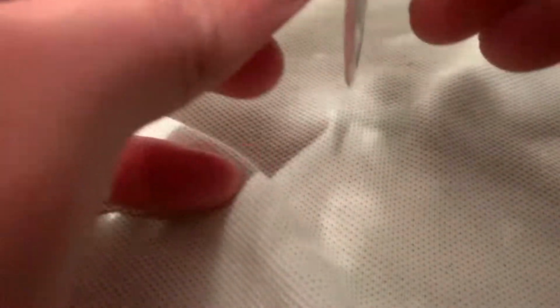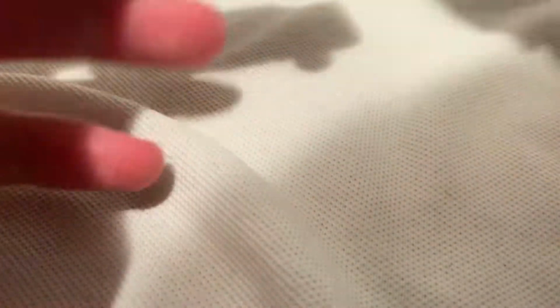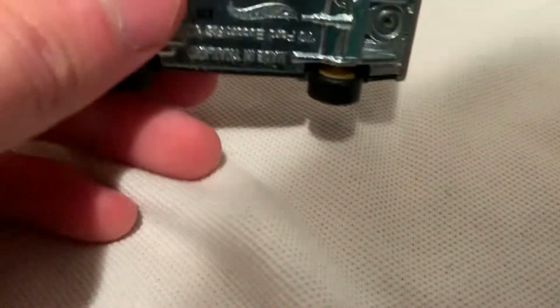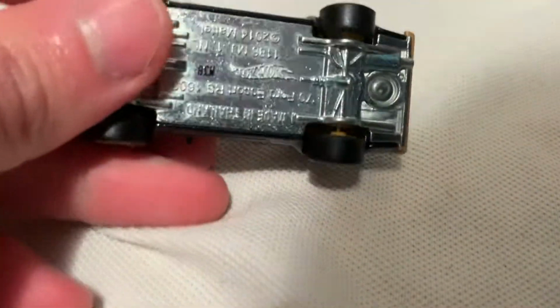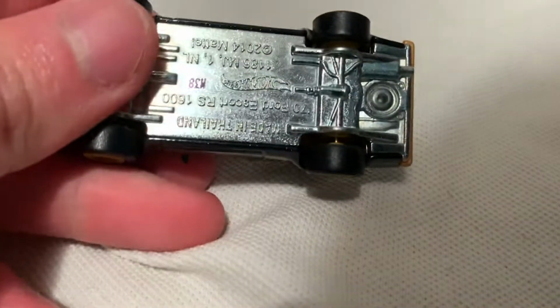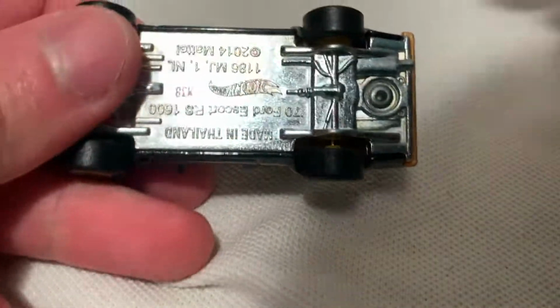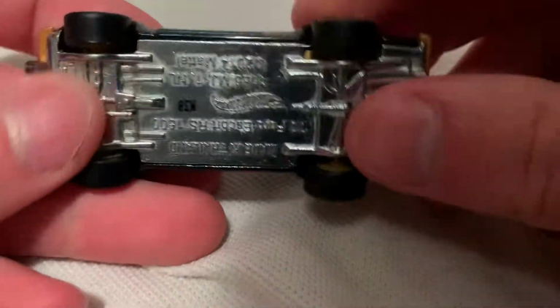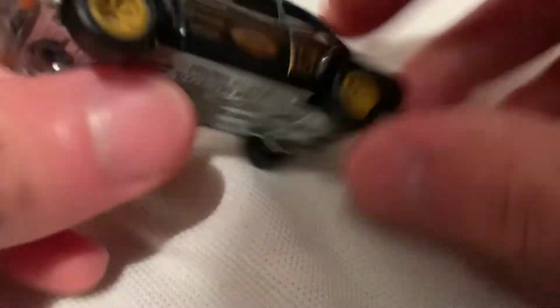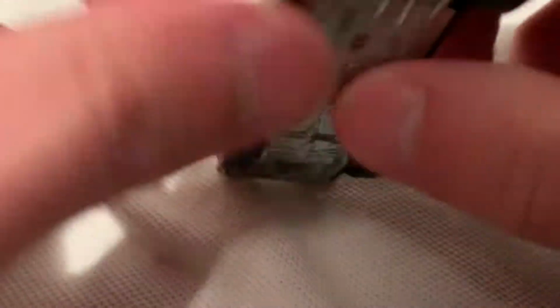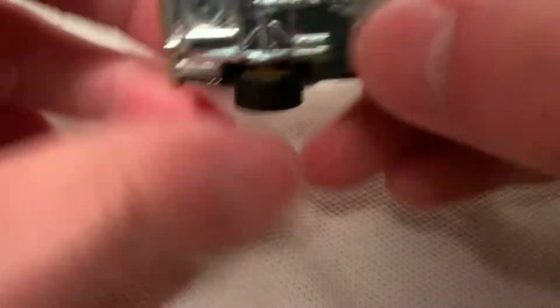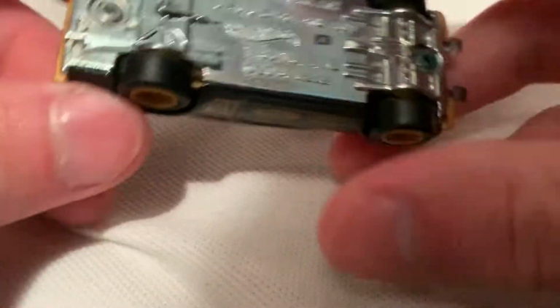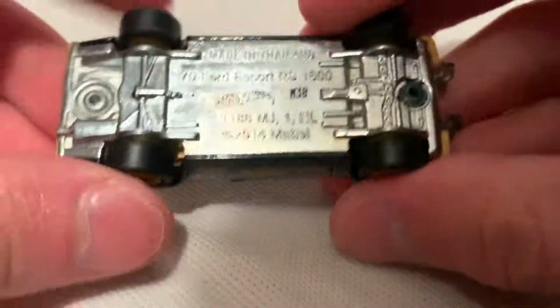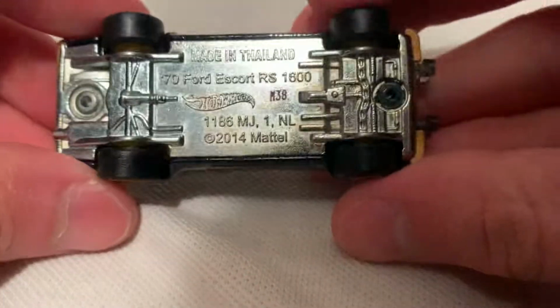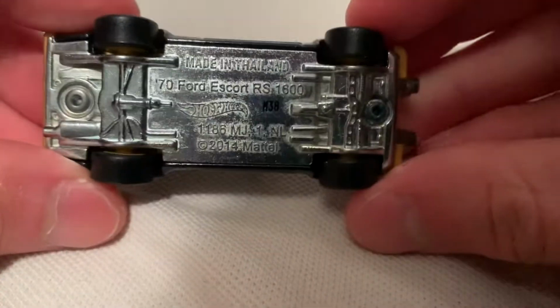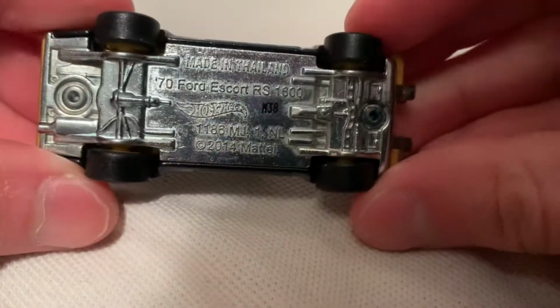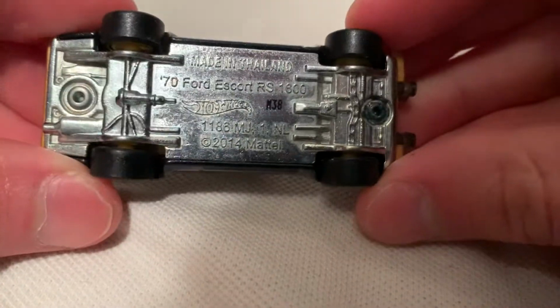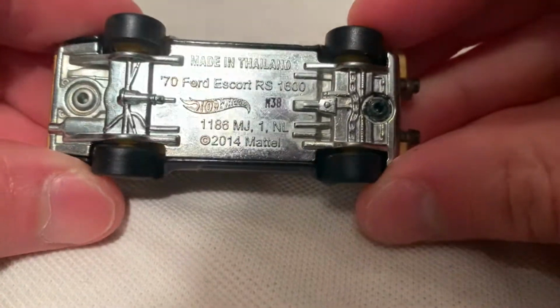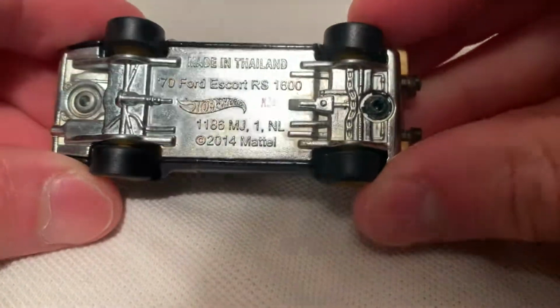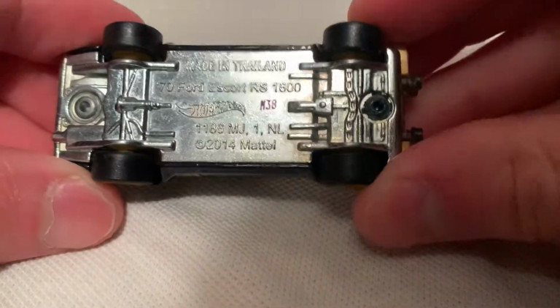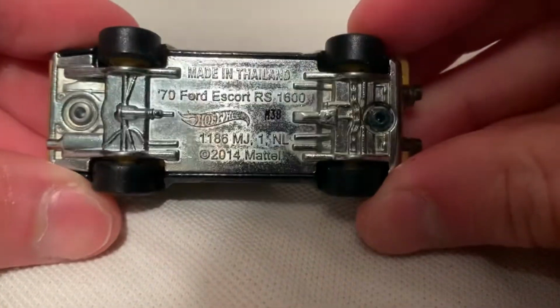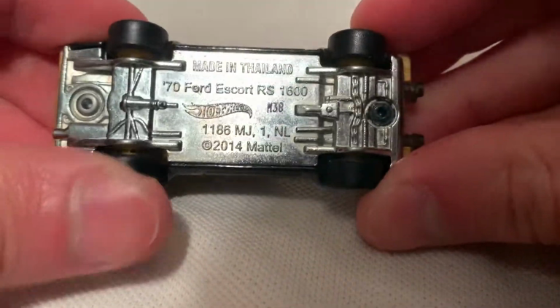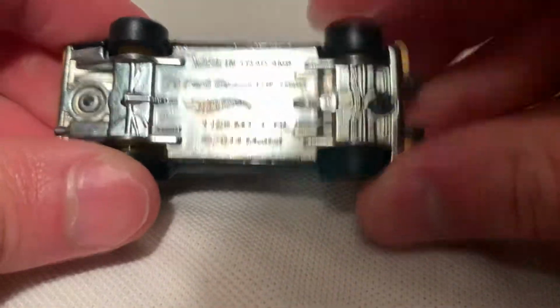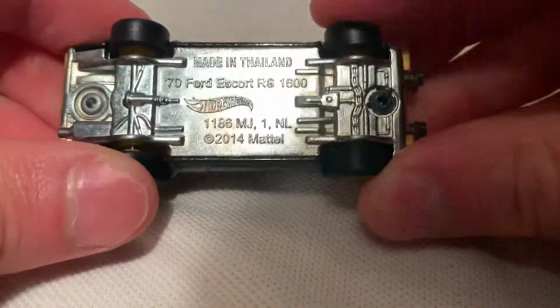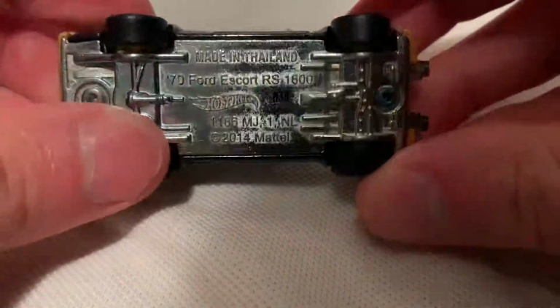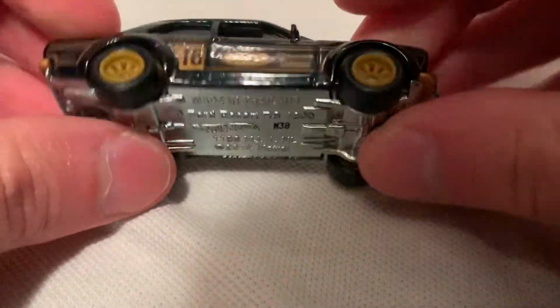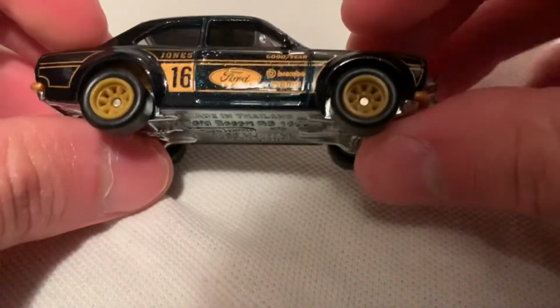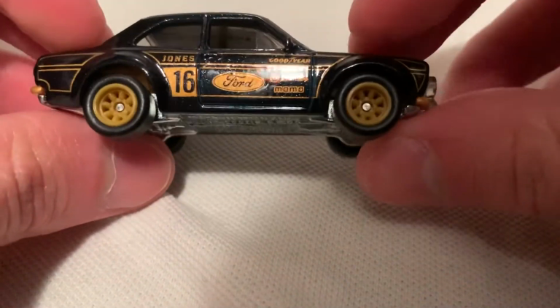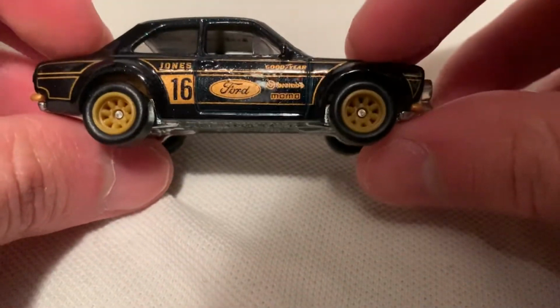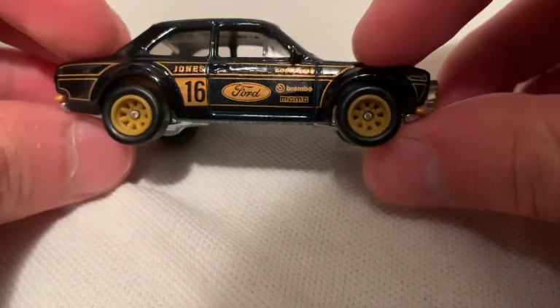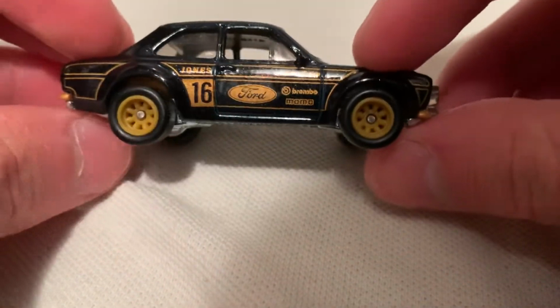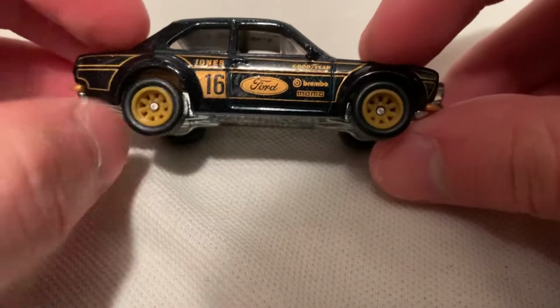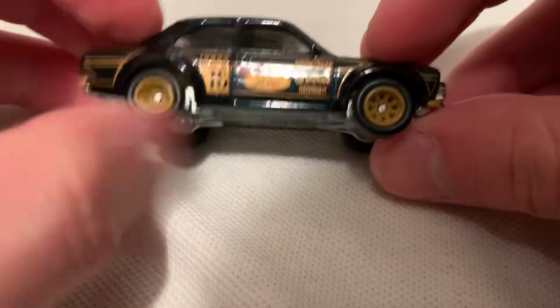Of course it's metal on metal, so you got your metal body and a metal base. It's got rubber tires with no treads on it.